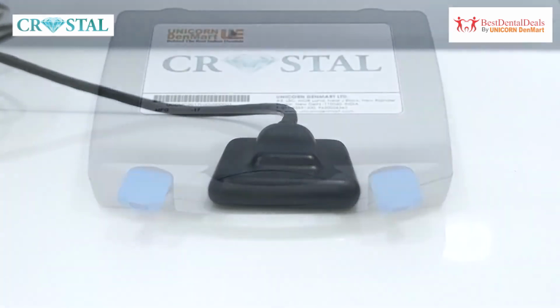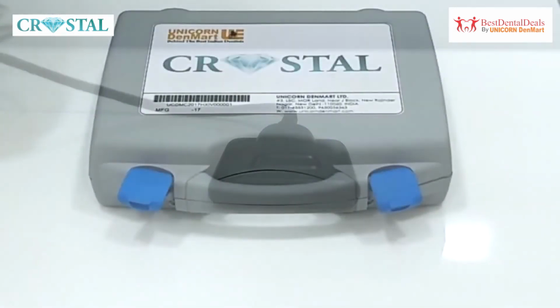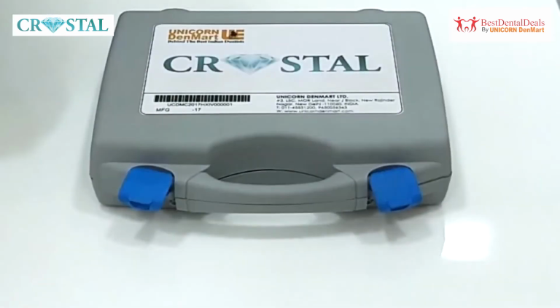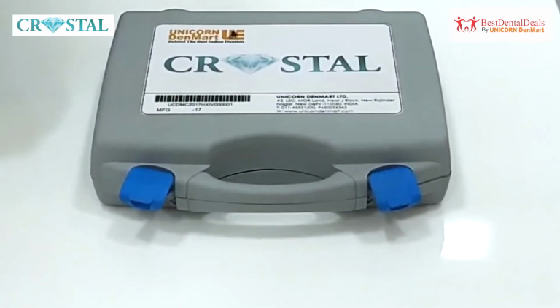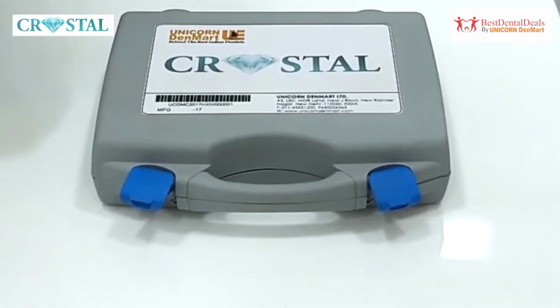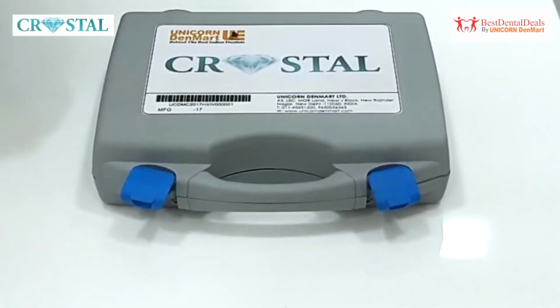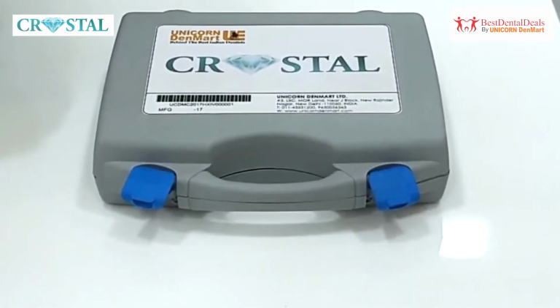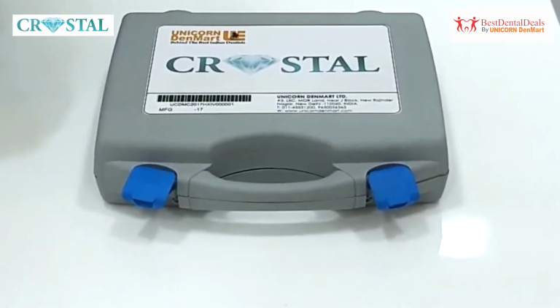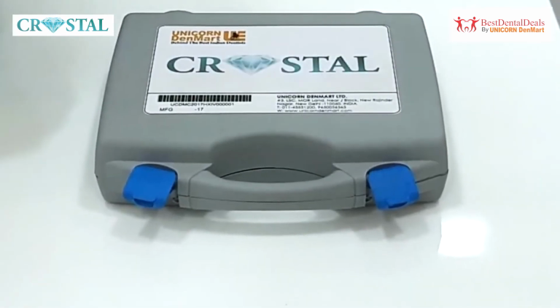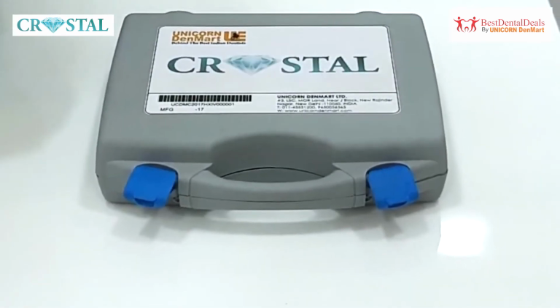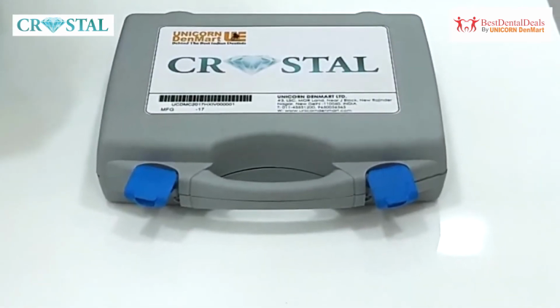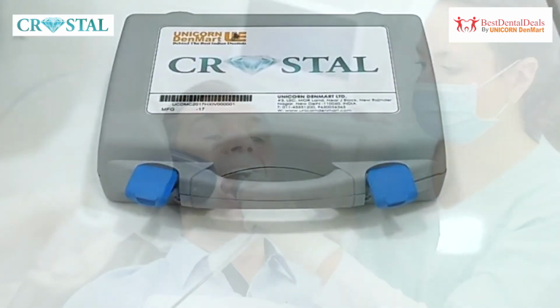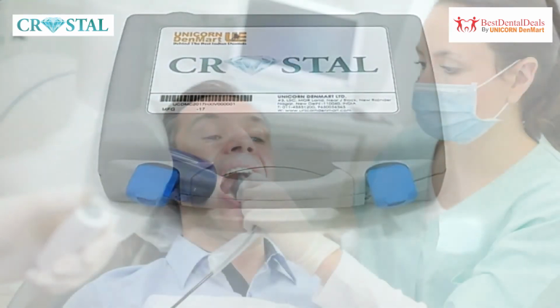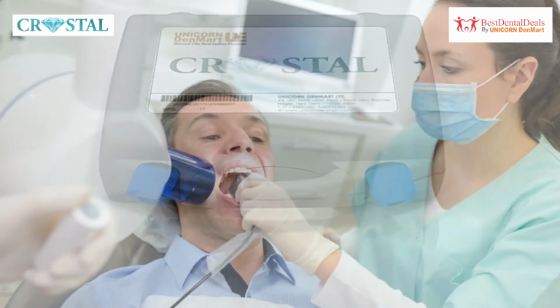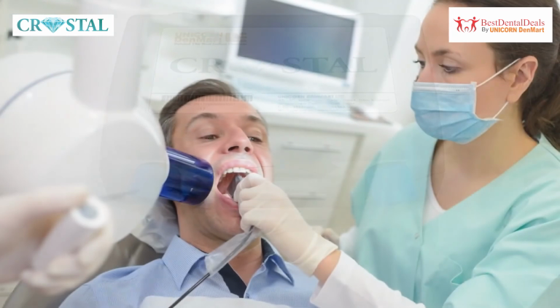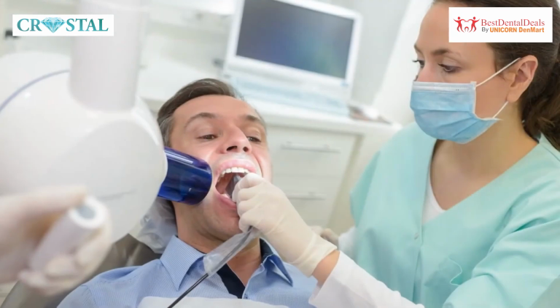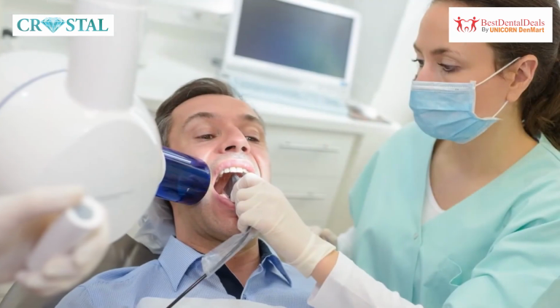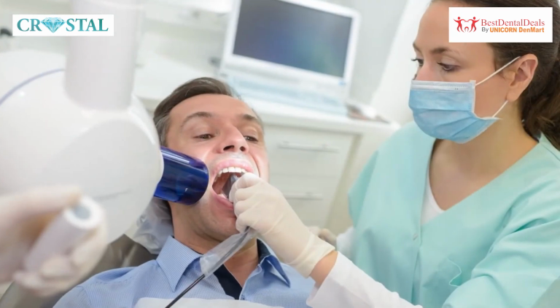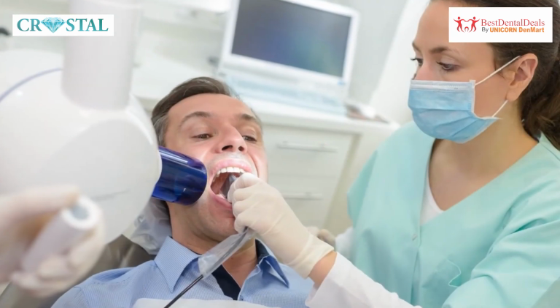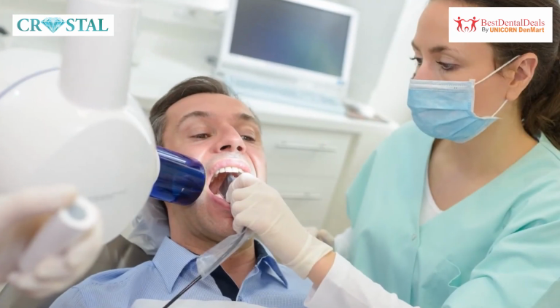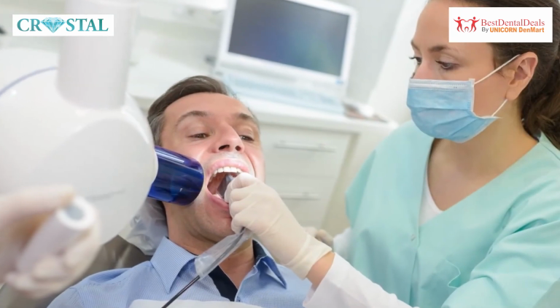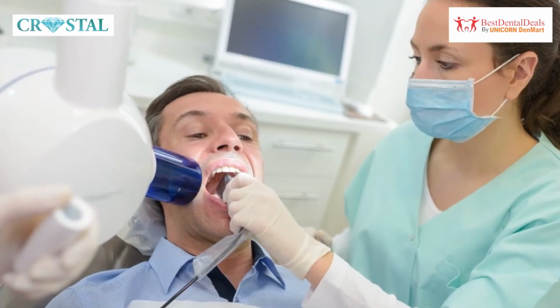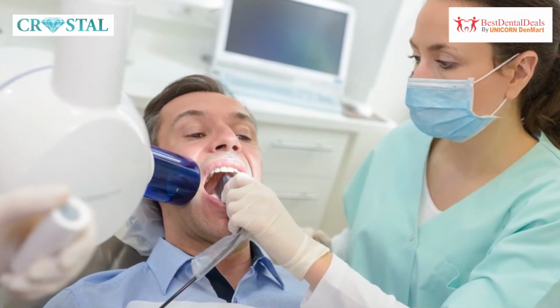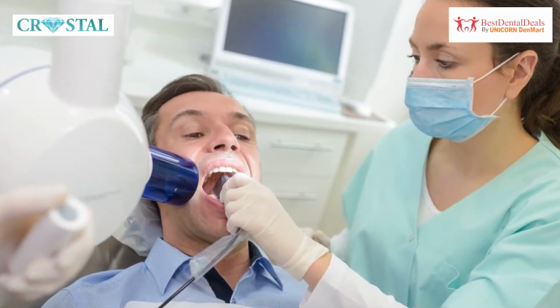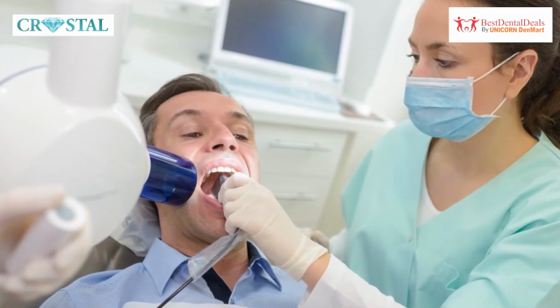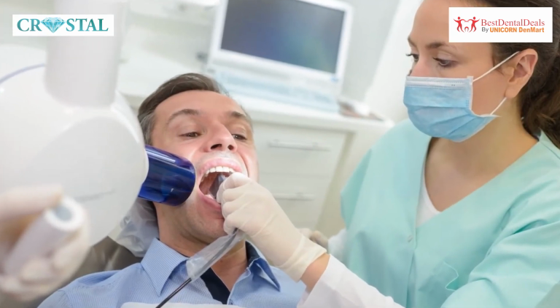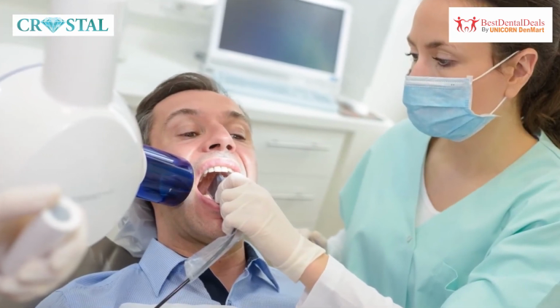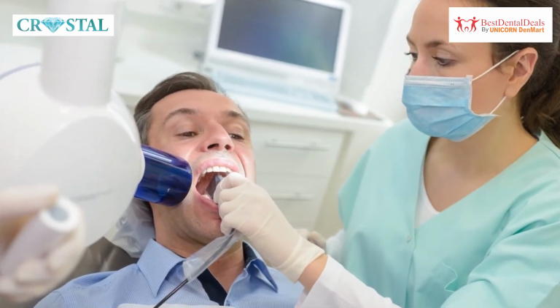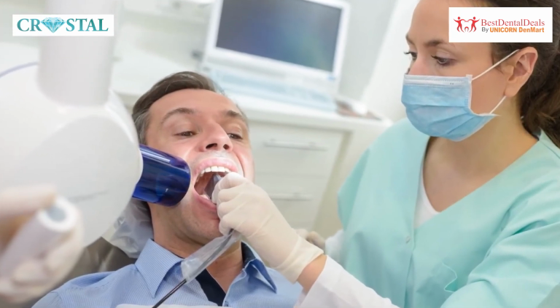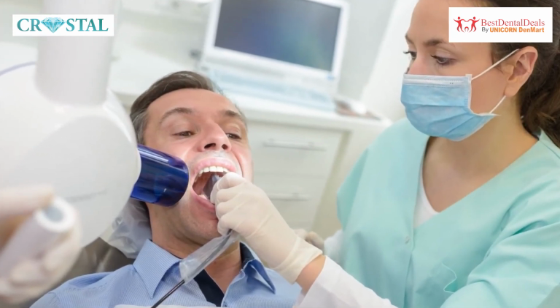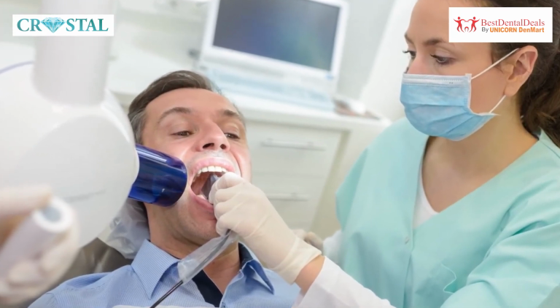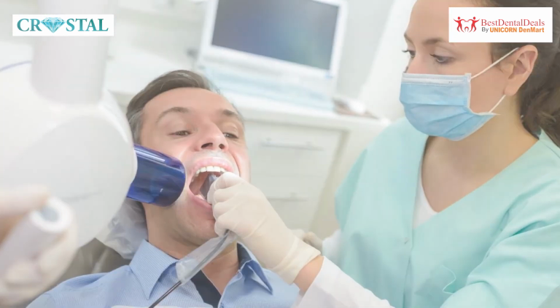The Crystal RVG comes with a 5-year warranty and is an ideal choice for dentists looking for a sensor in an economical range.